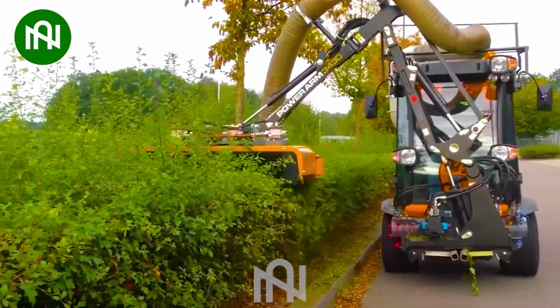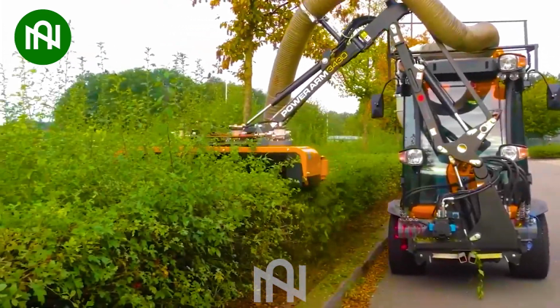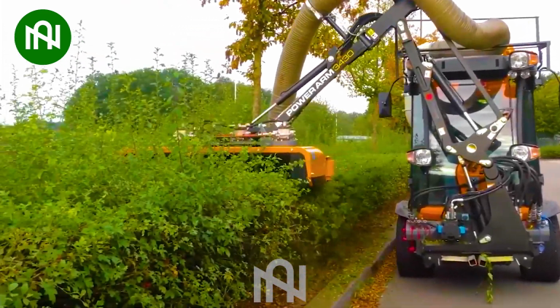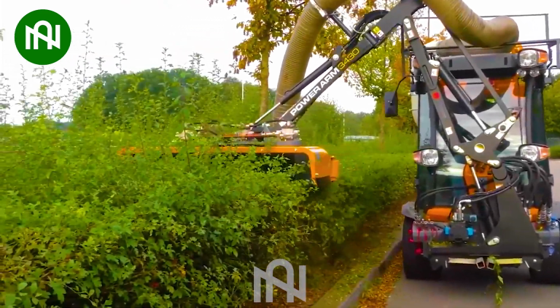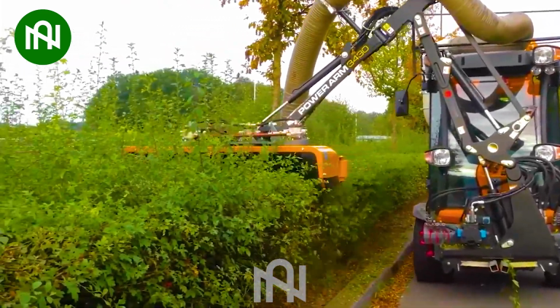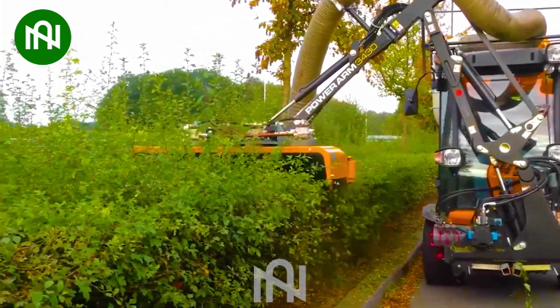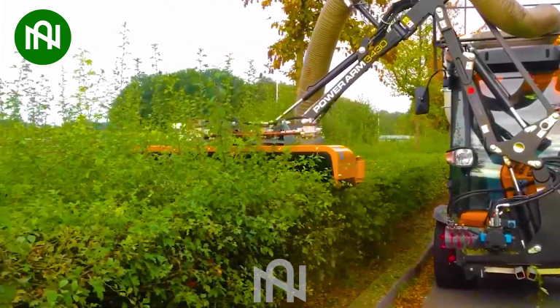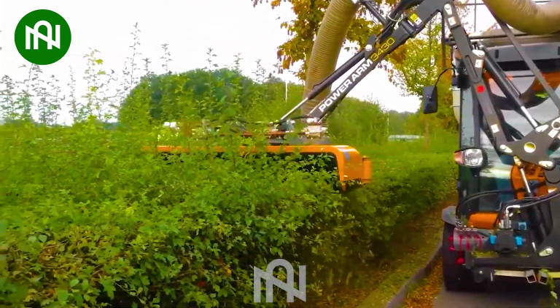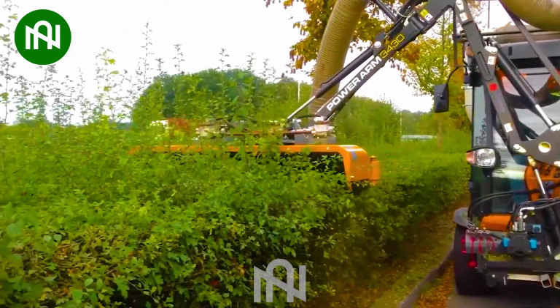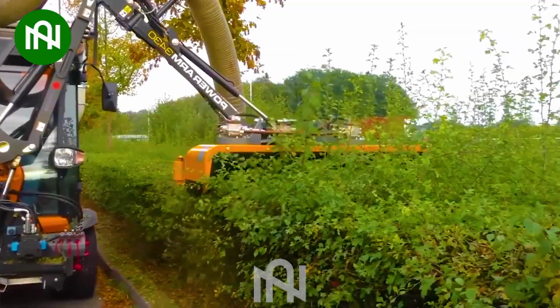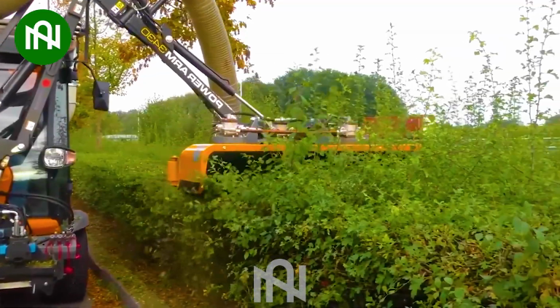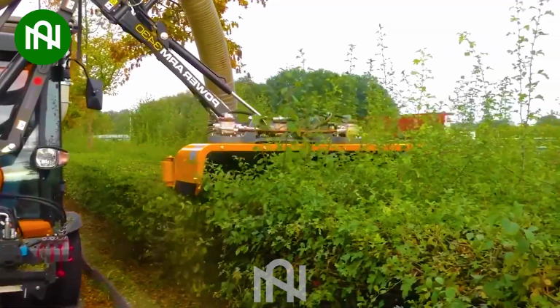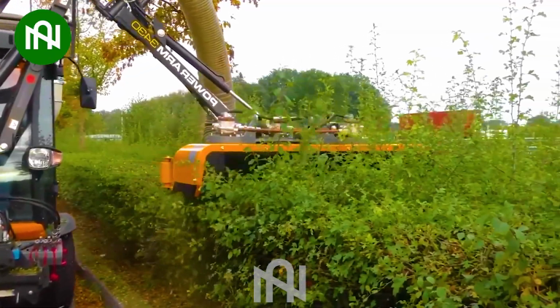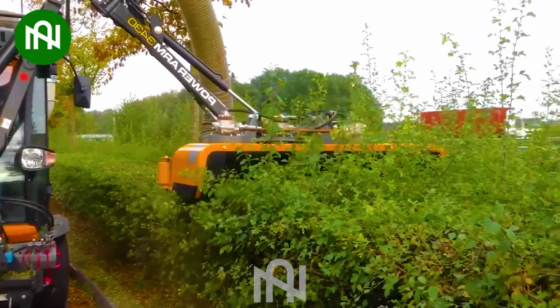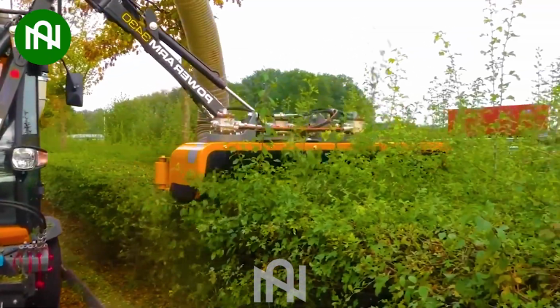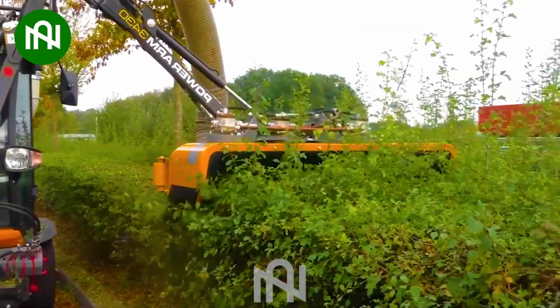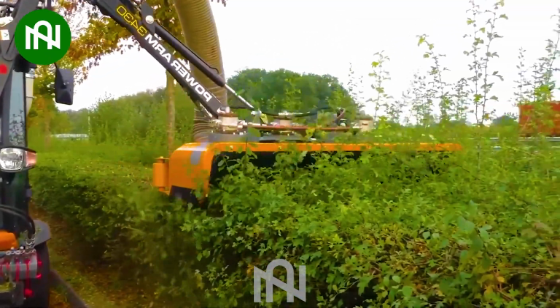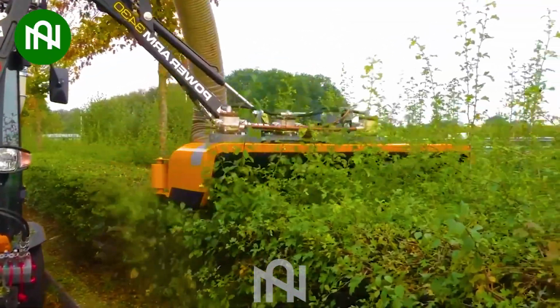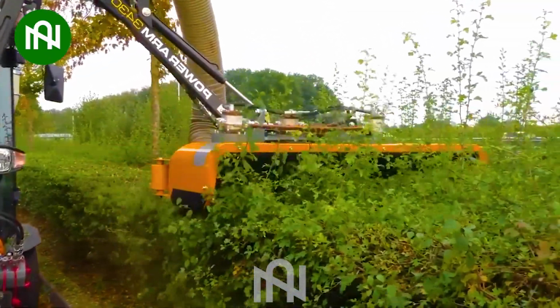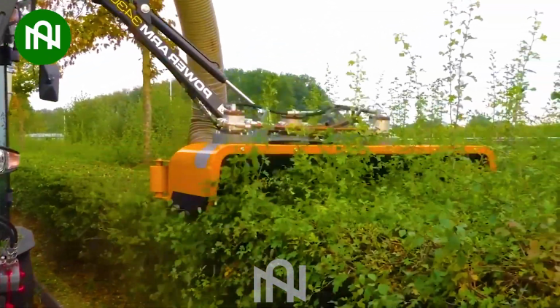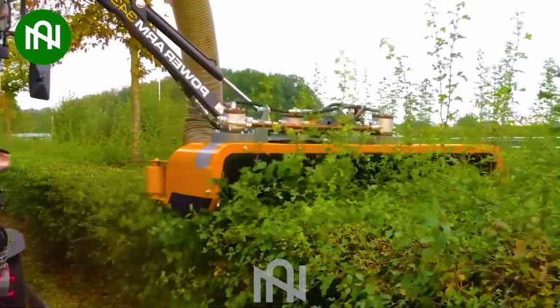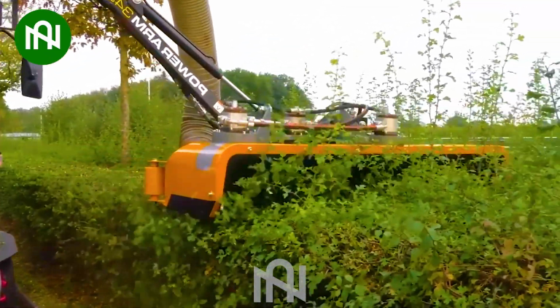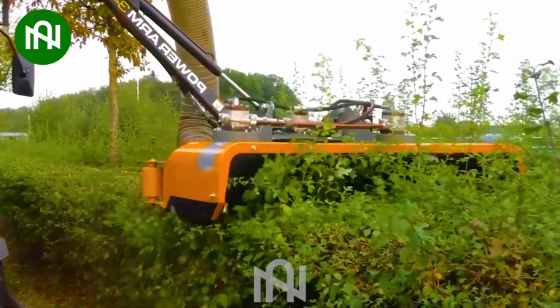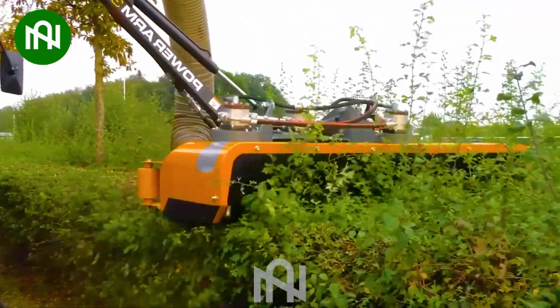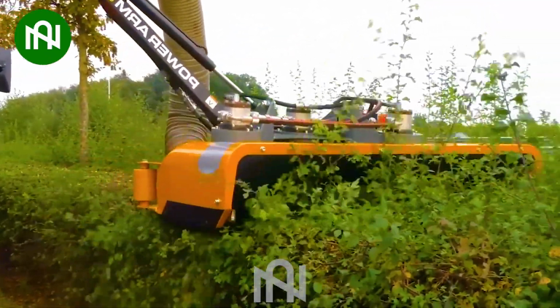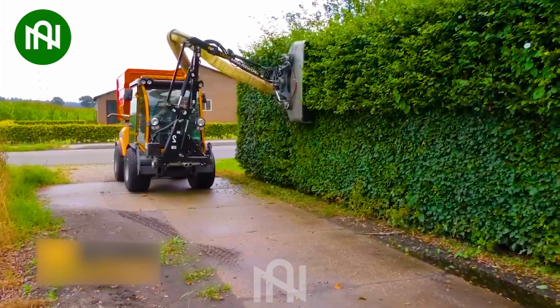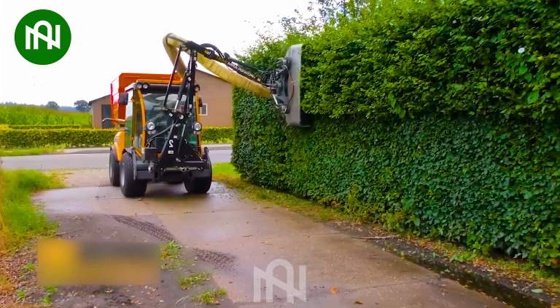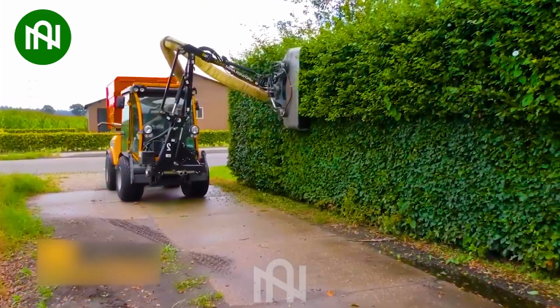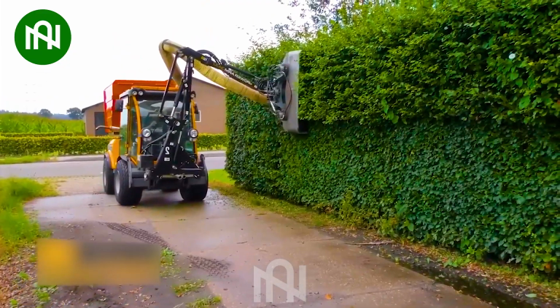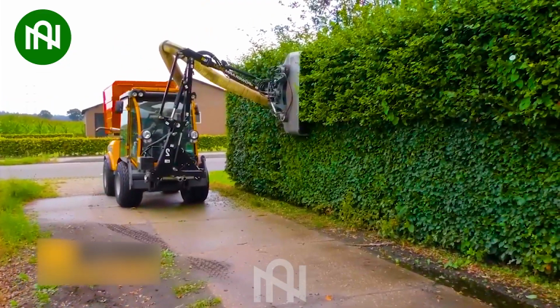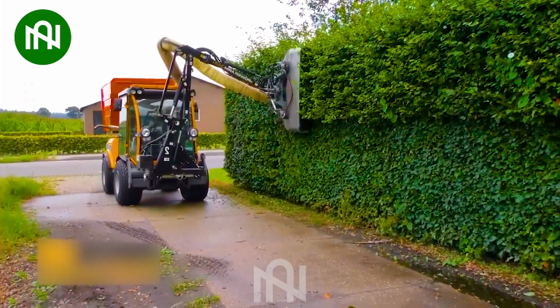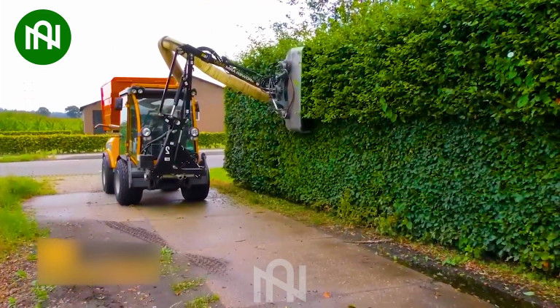This cutting machine will definitely be a gift that pleases many gardeners.